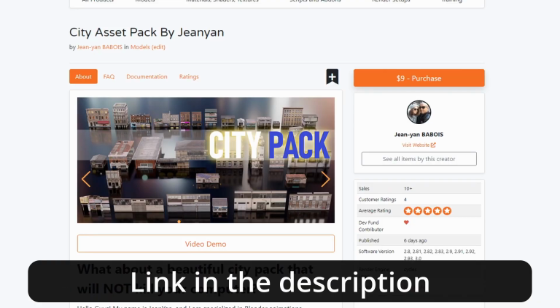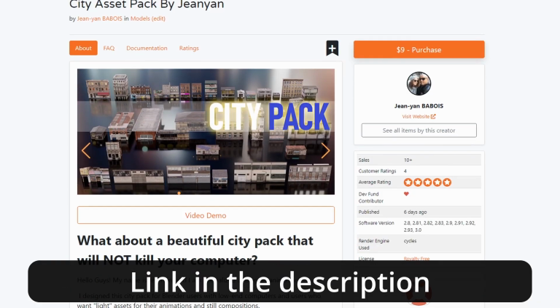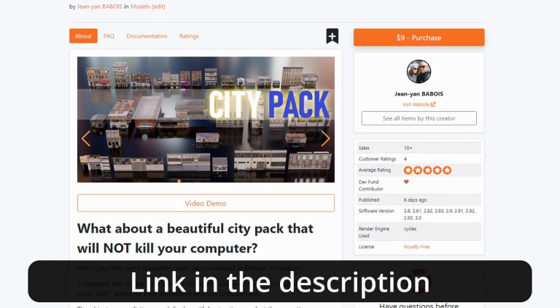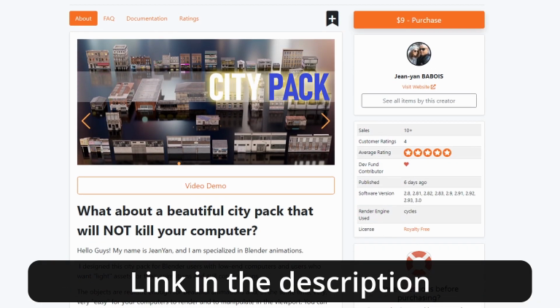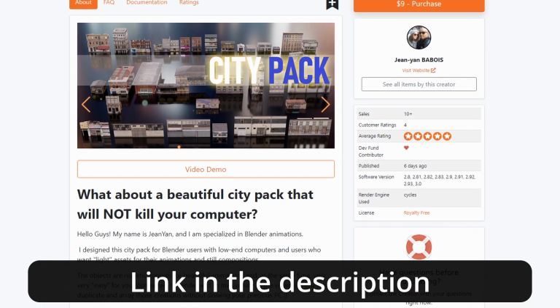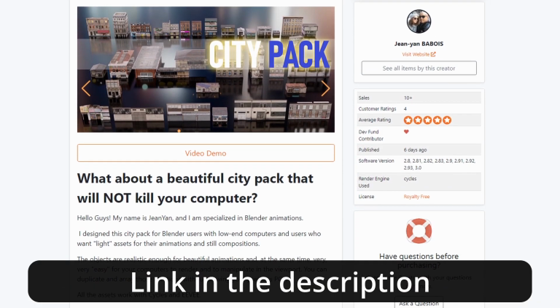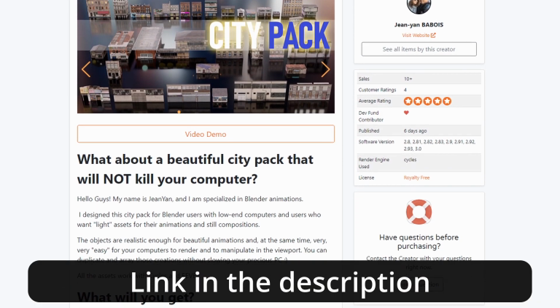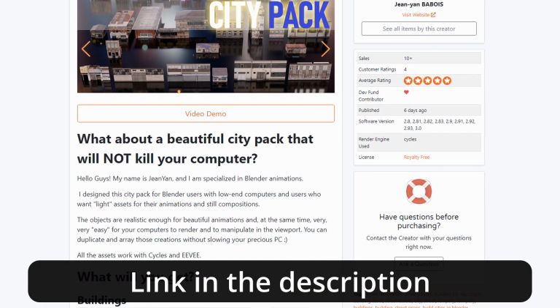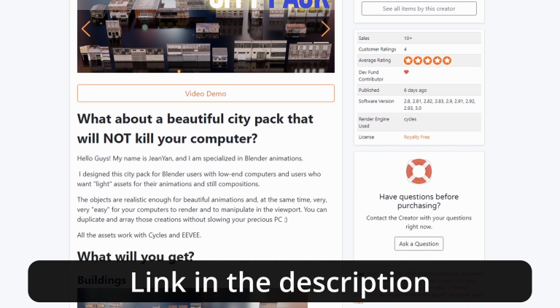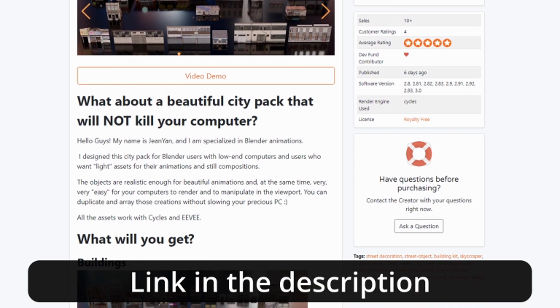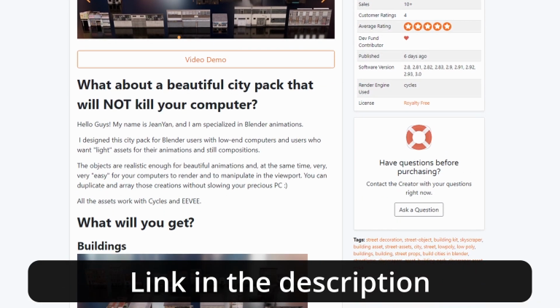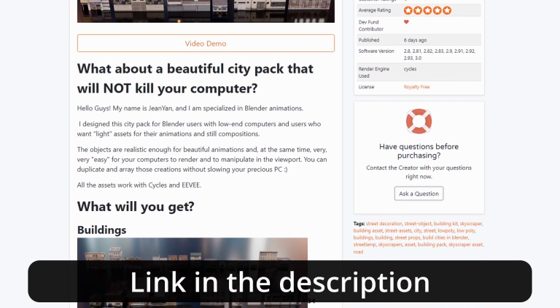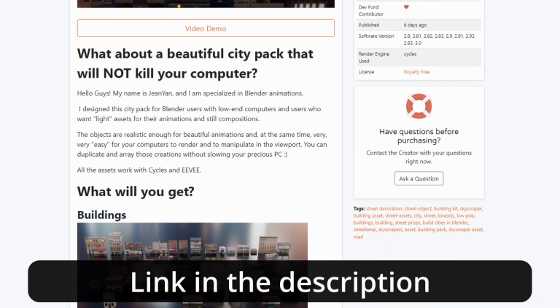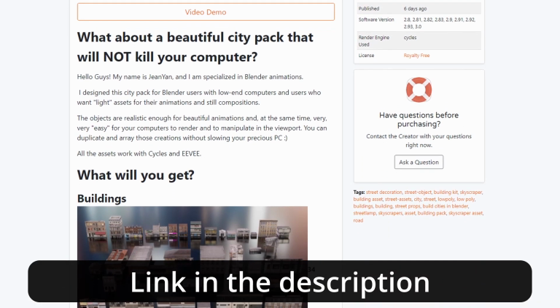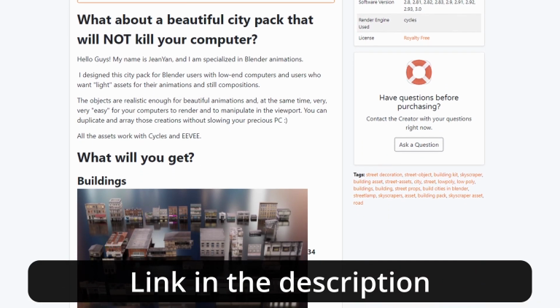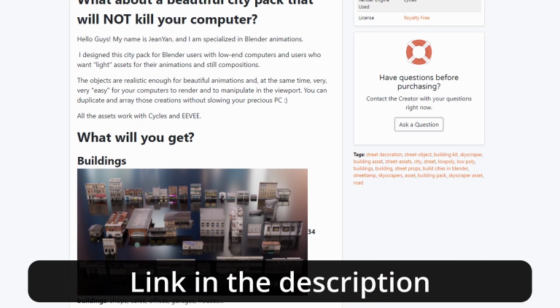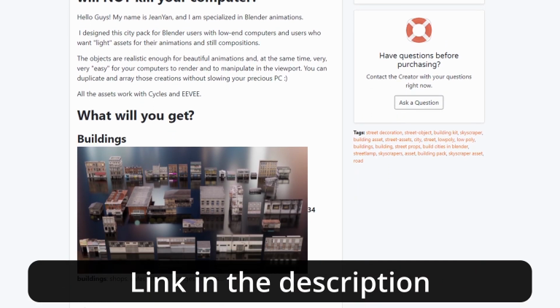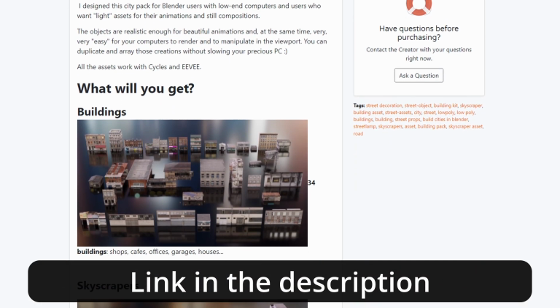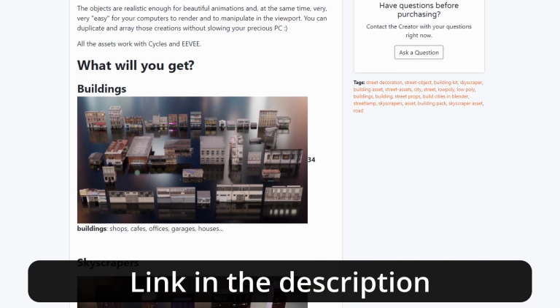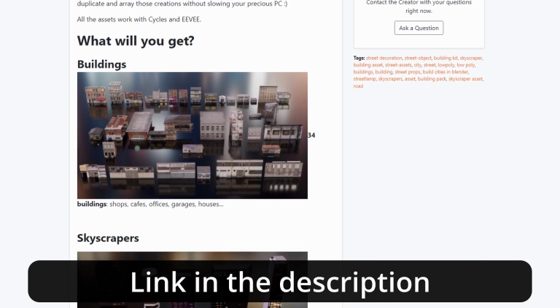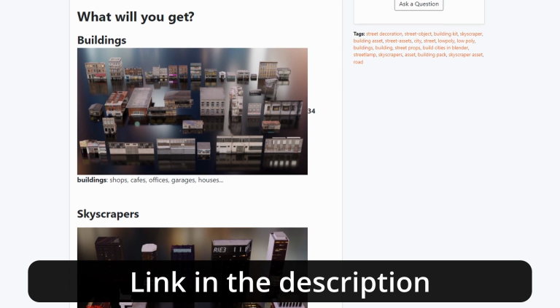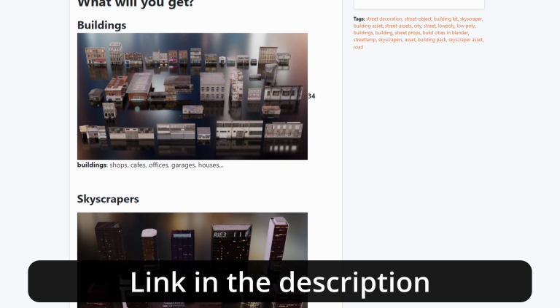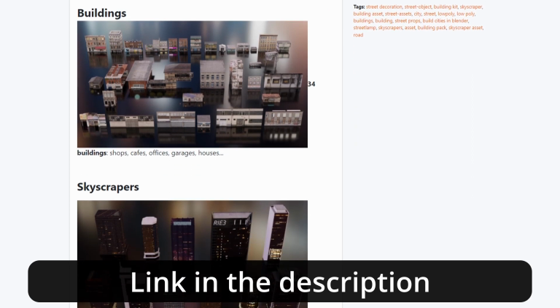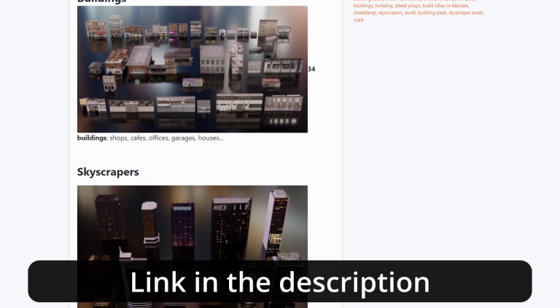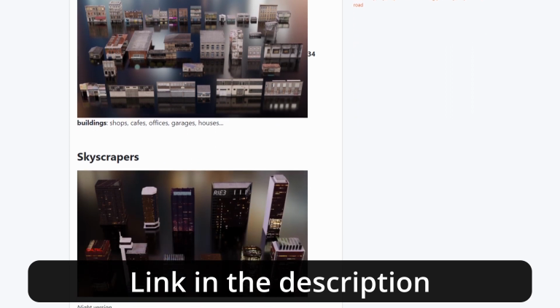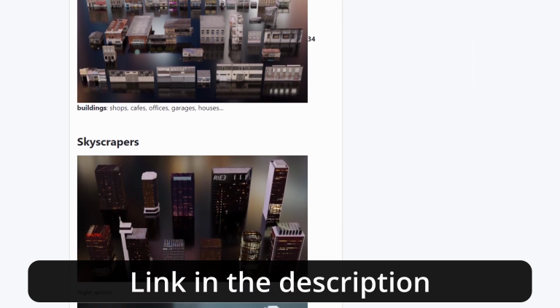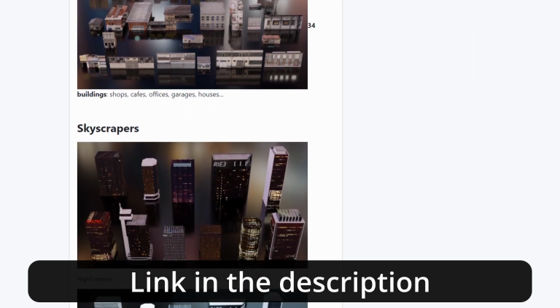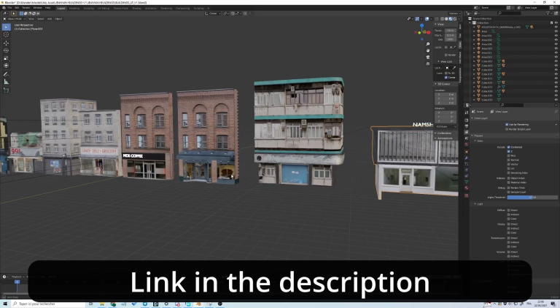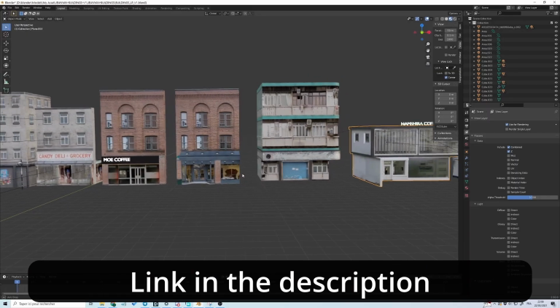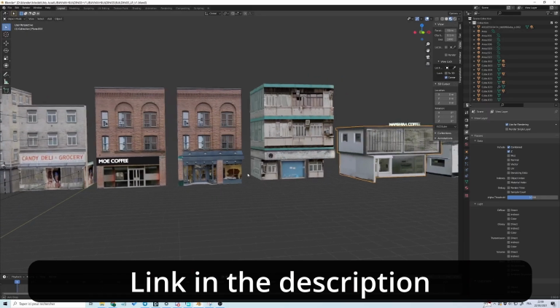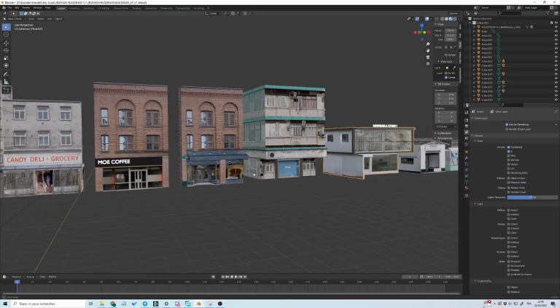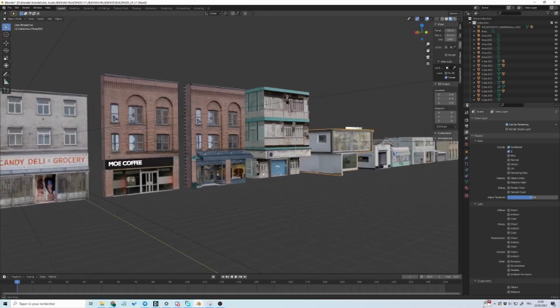That's it guys. Don't forget that my city pack is also on sale and I have a big update coming for next week. I'll talk to you soon. Bye bye.